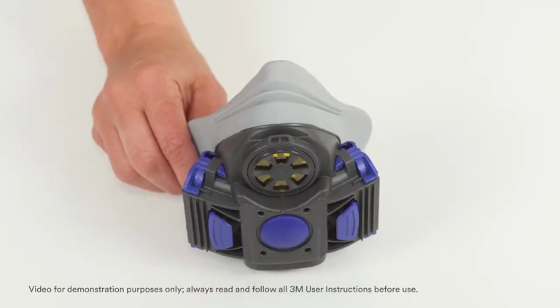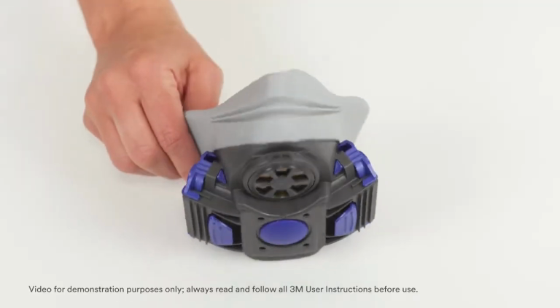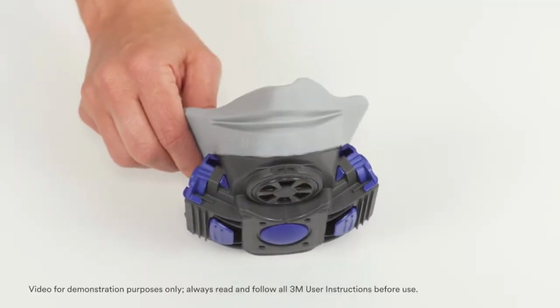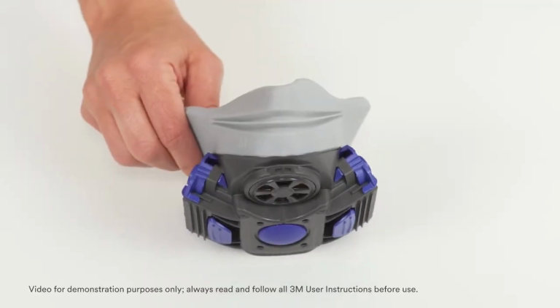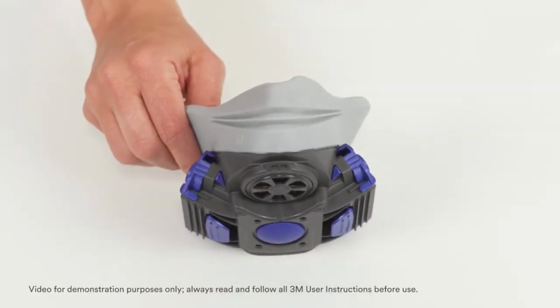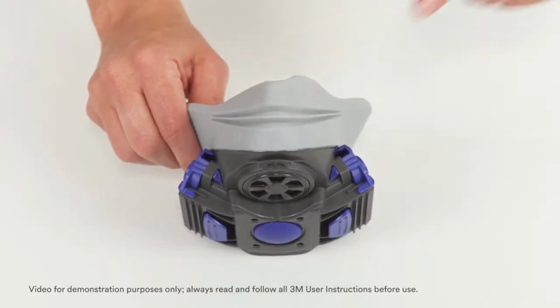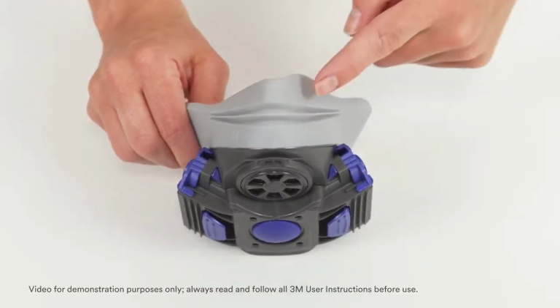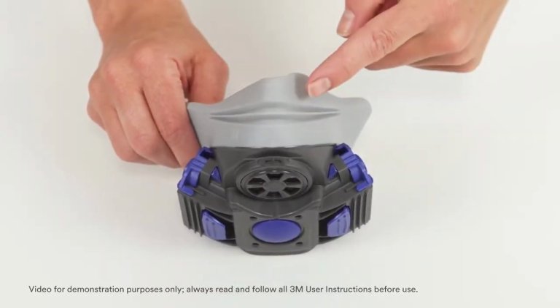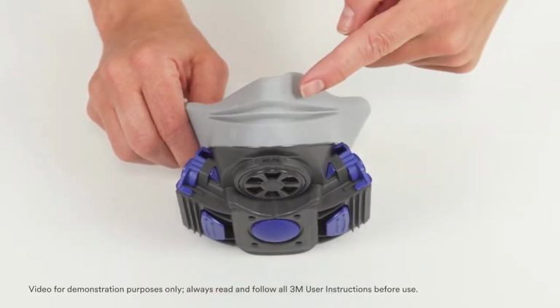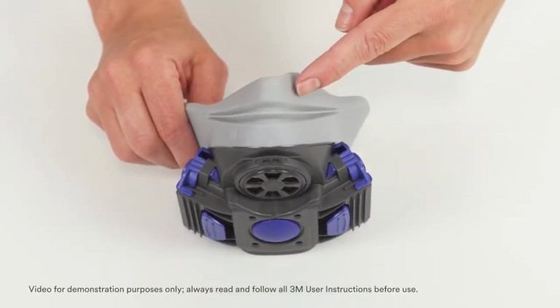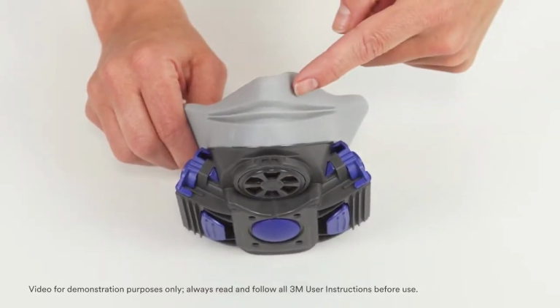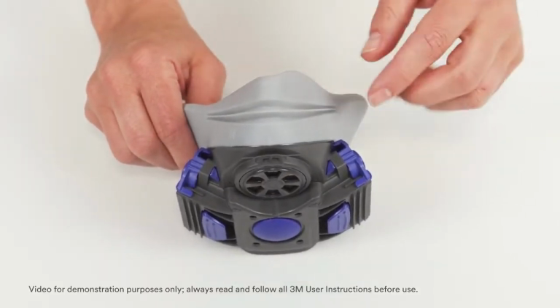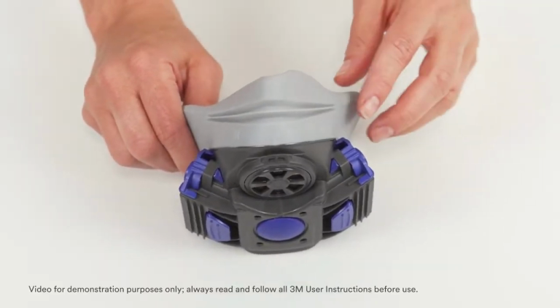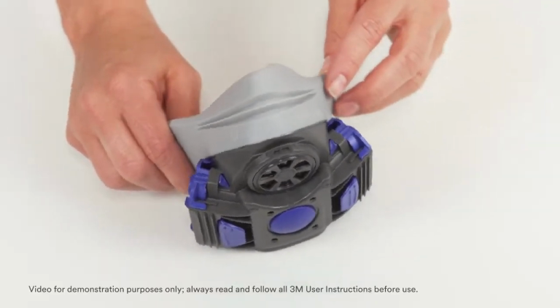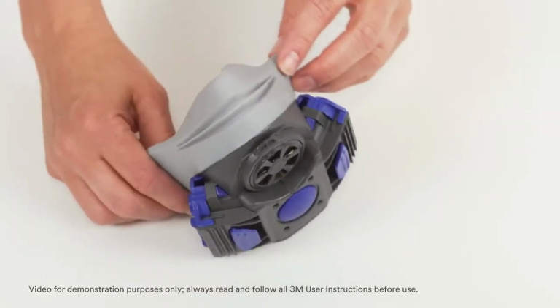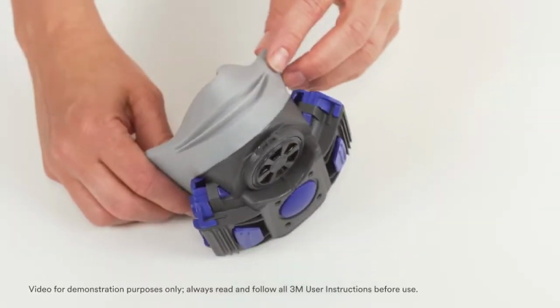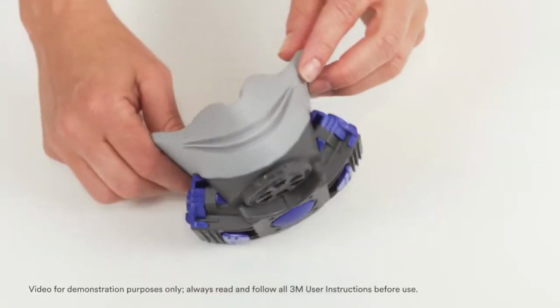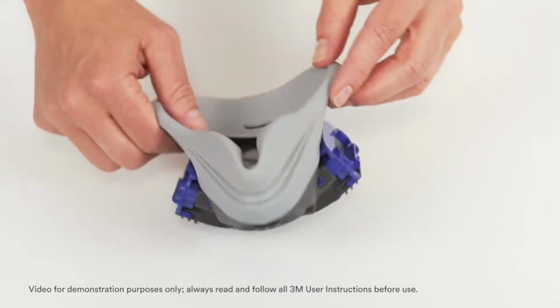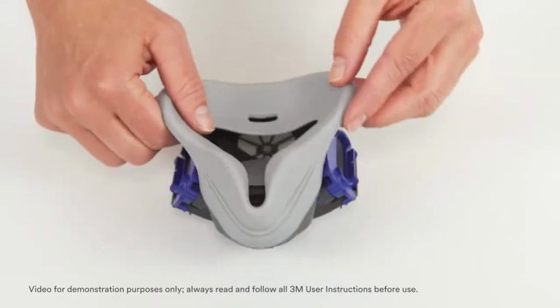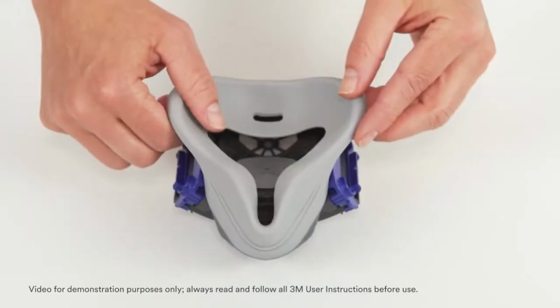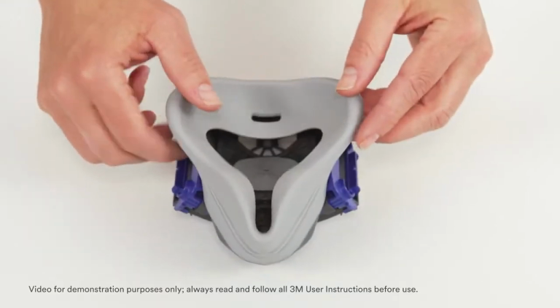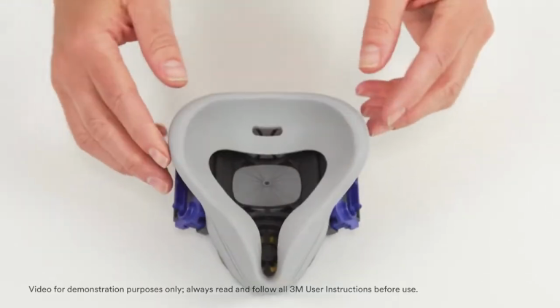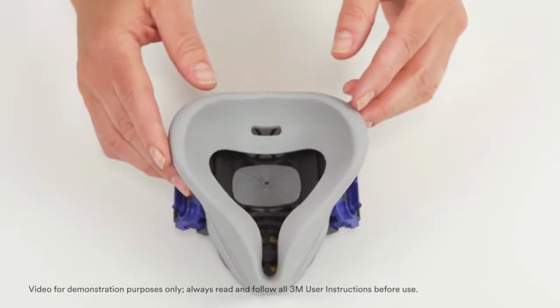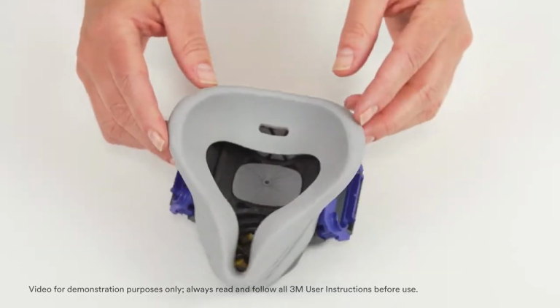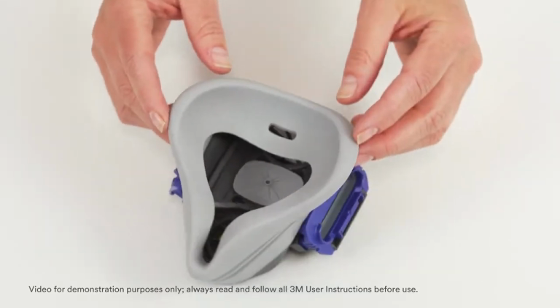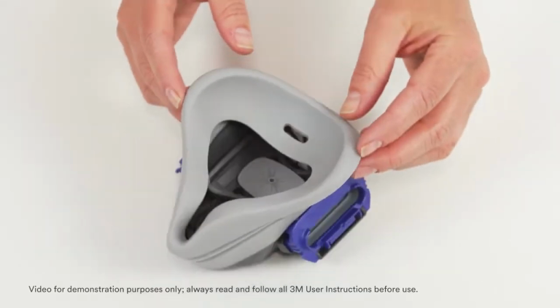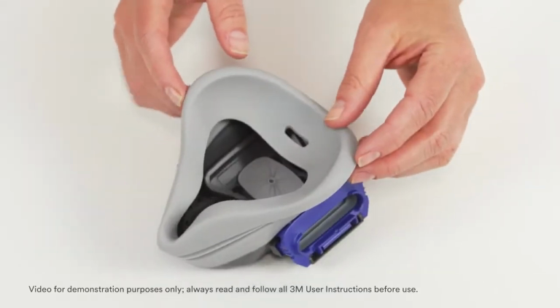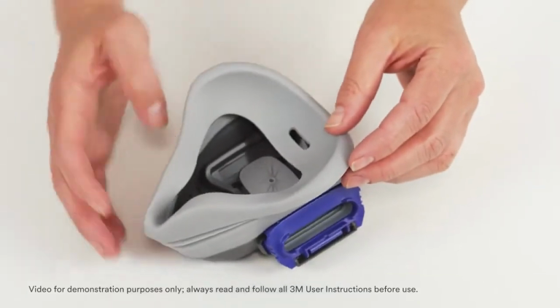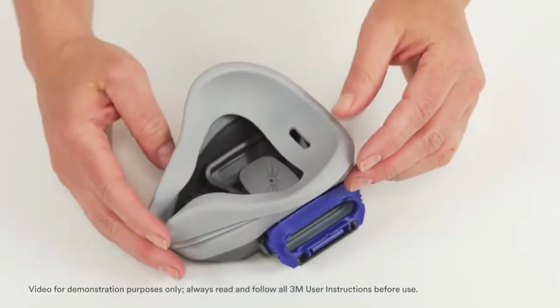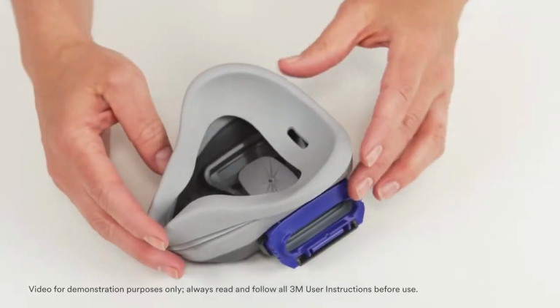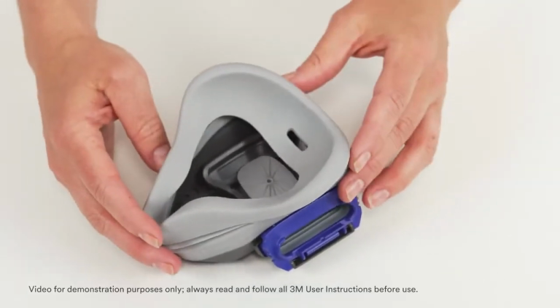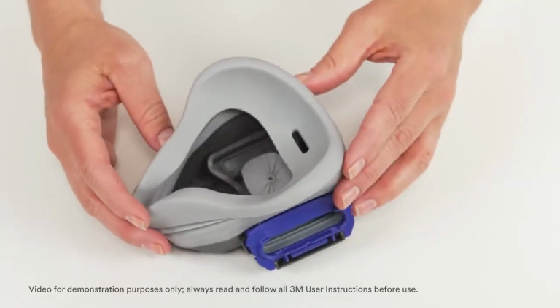Examine the flexible silicone face seal. Check for distortion, cracks, tears, dirt, or other damage.